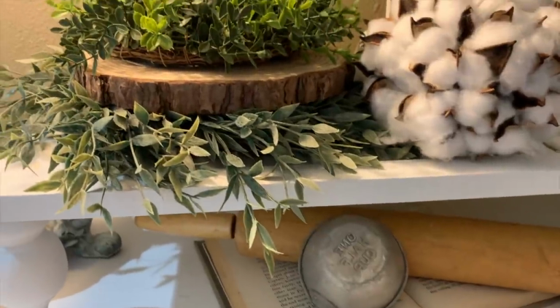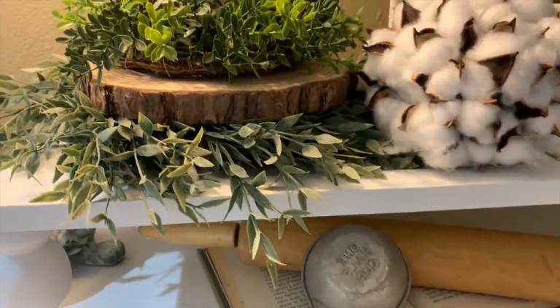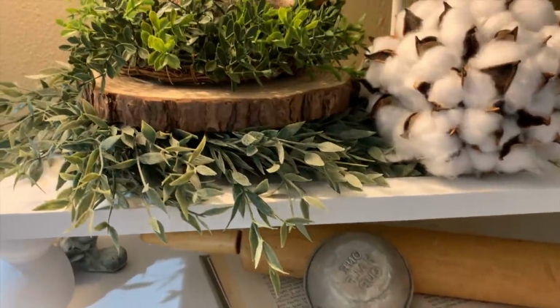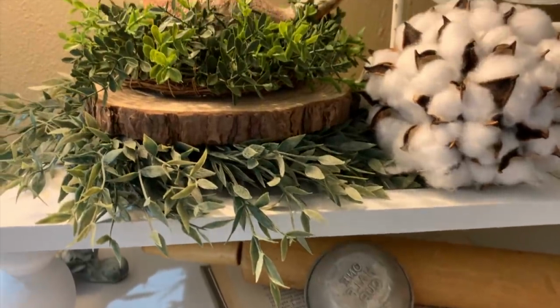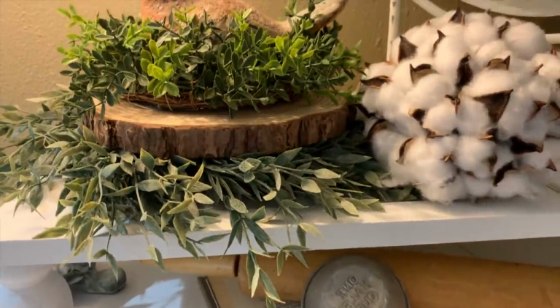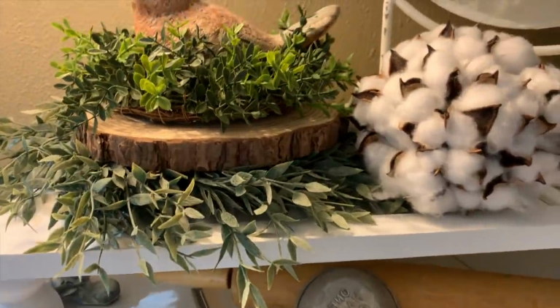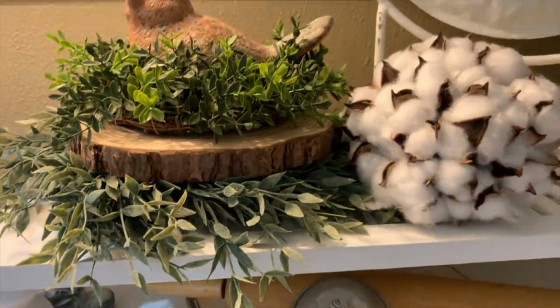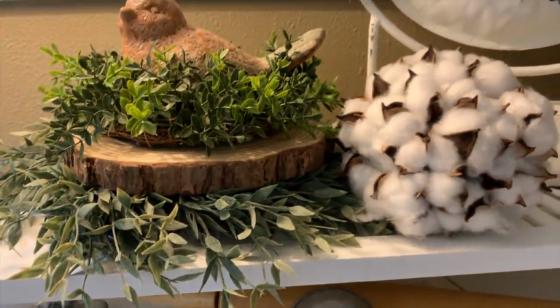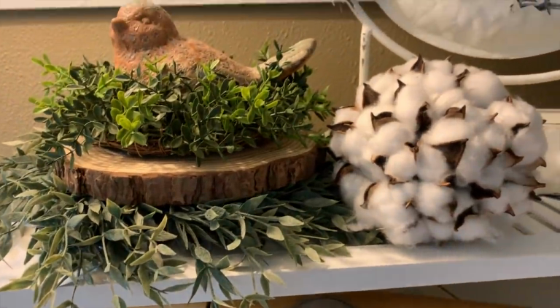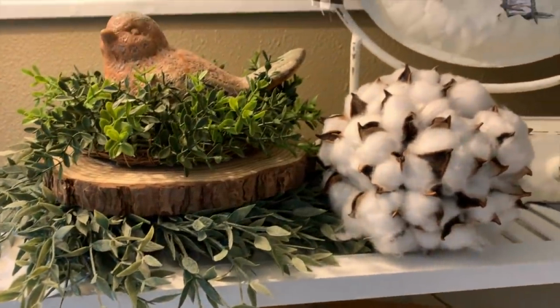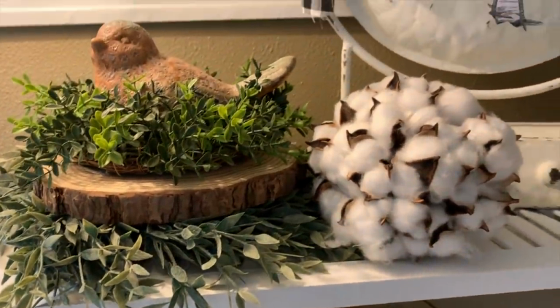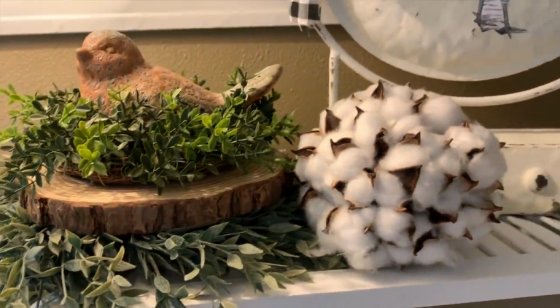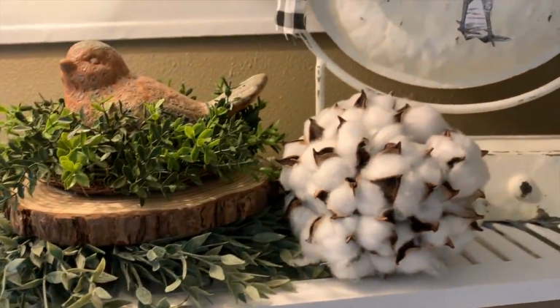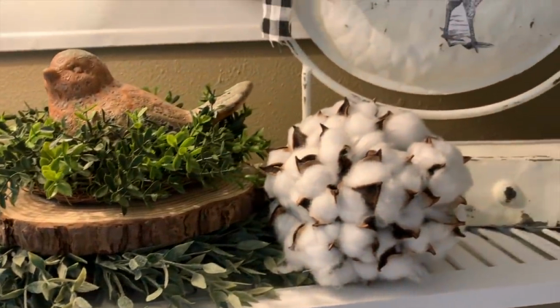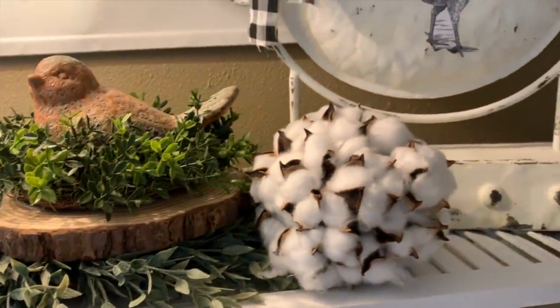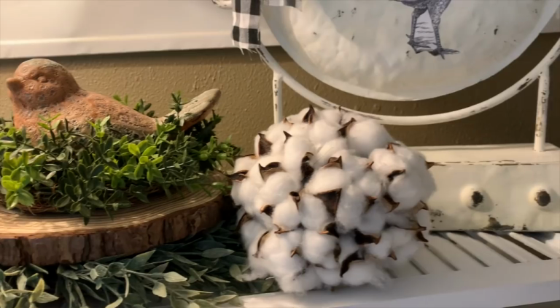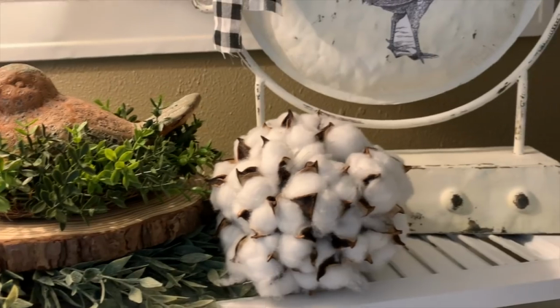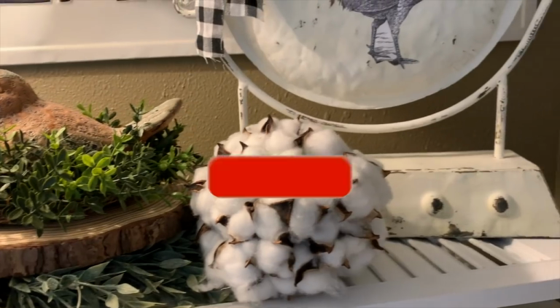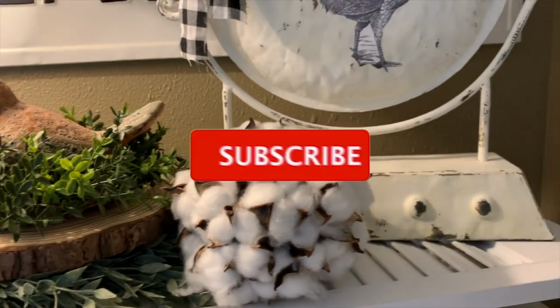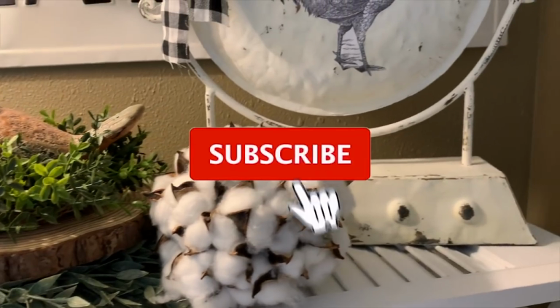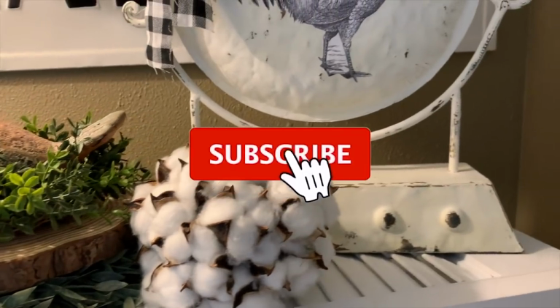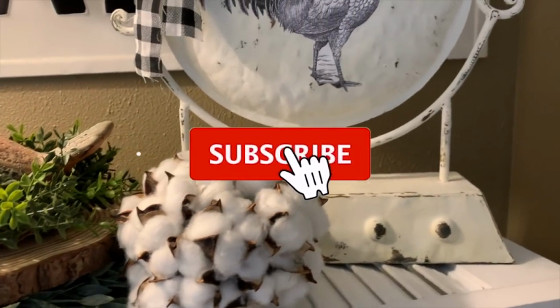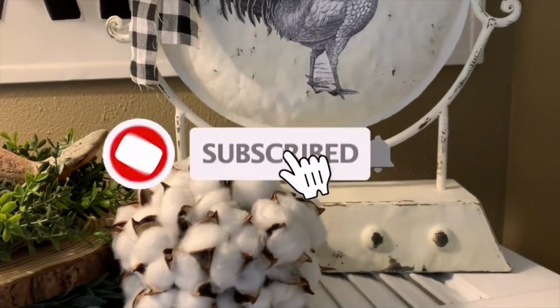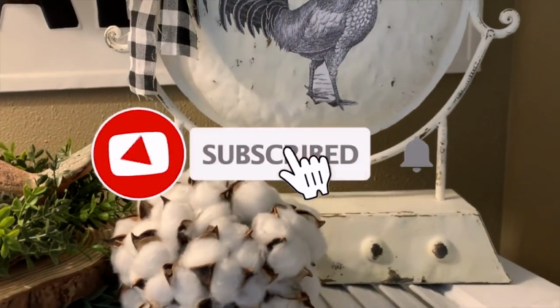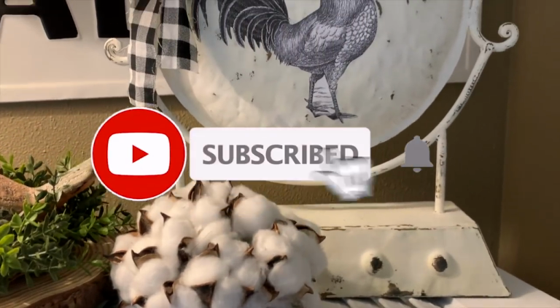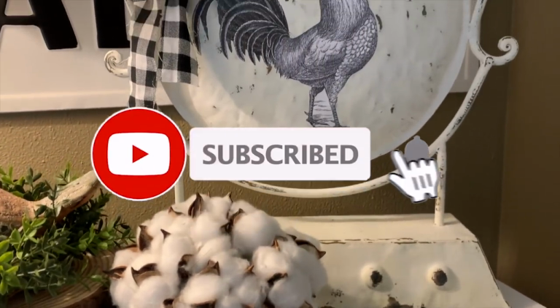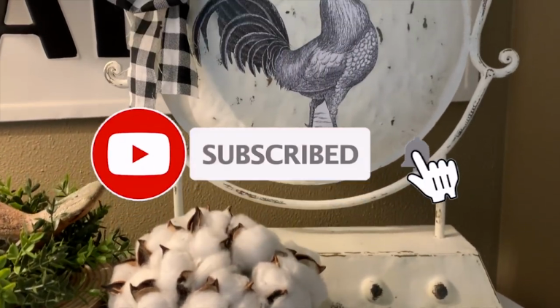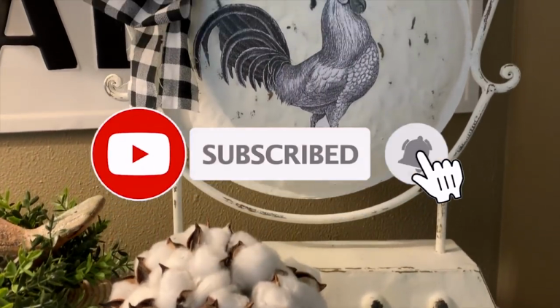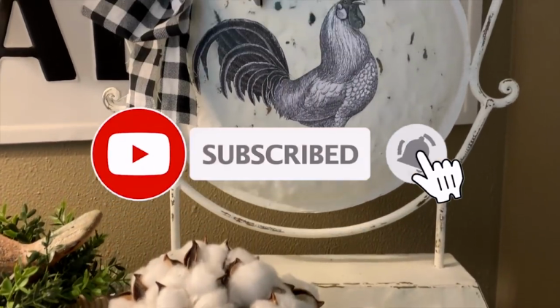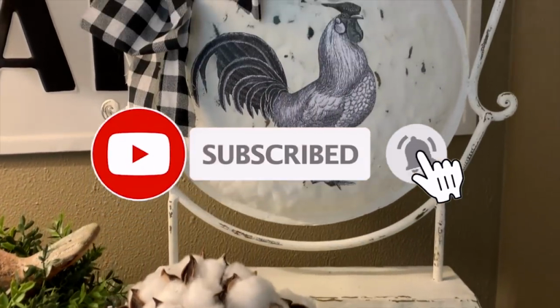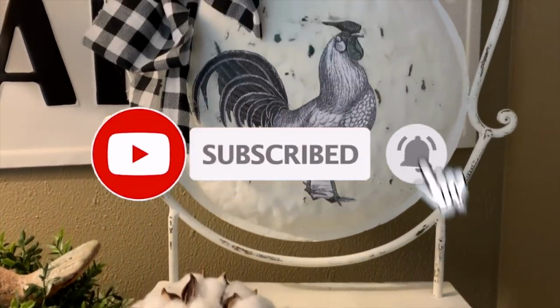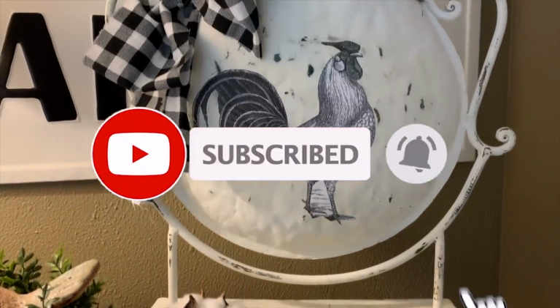If you liked this video so far, I hope you'll hit that like button. And if you haven't subscribed to my channel yet, I'd love for you to.